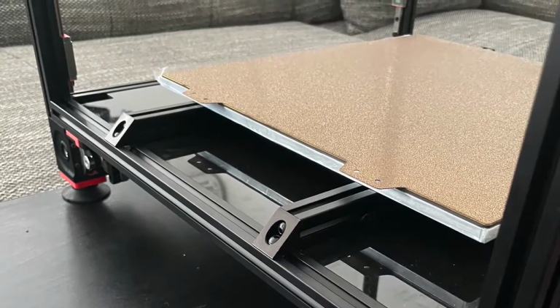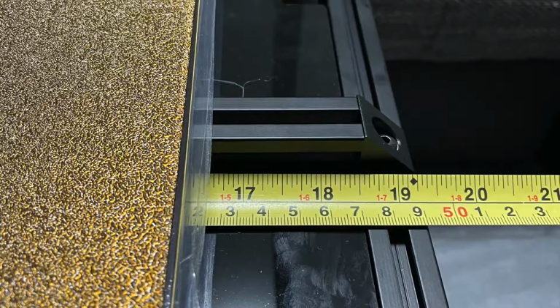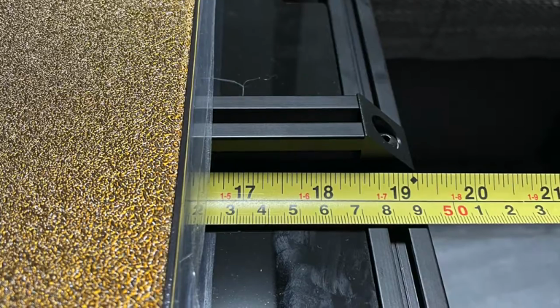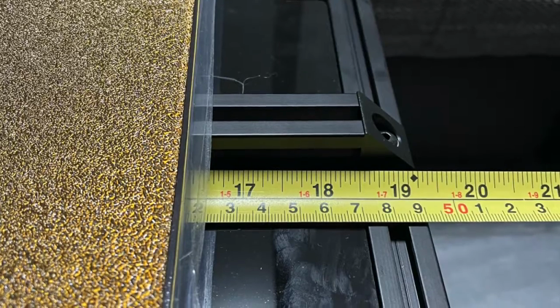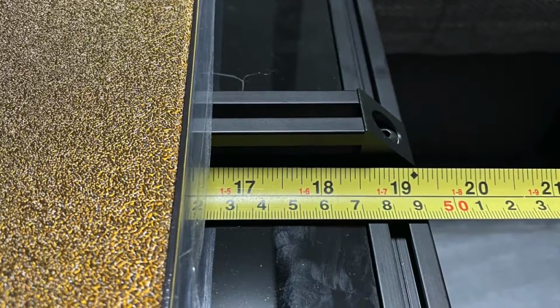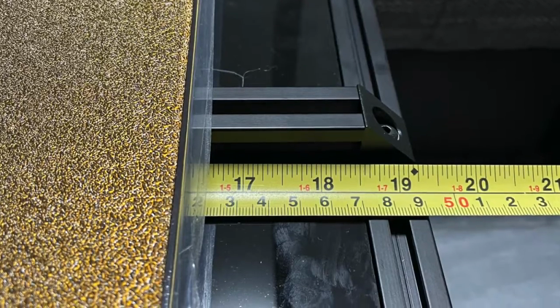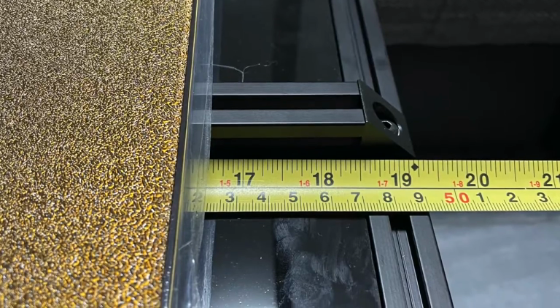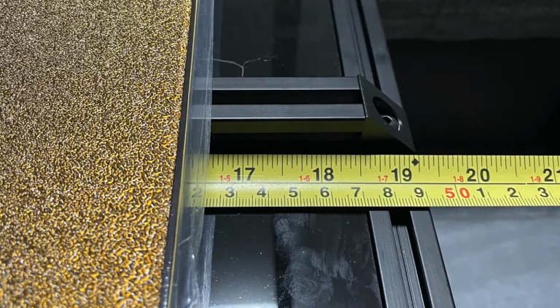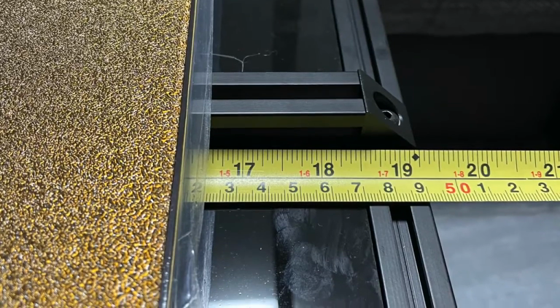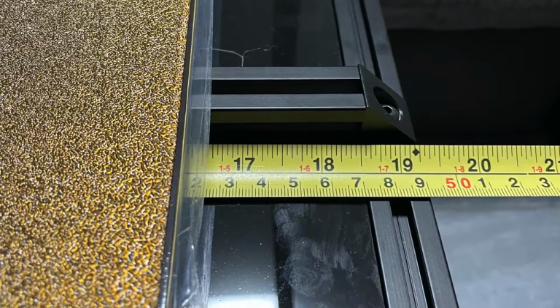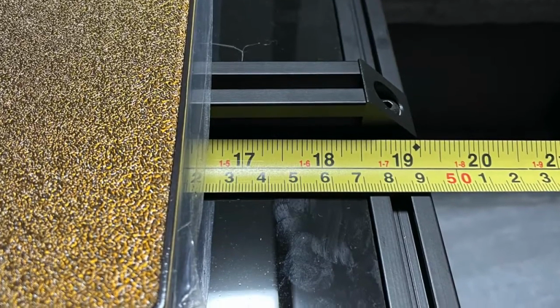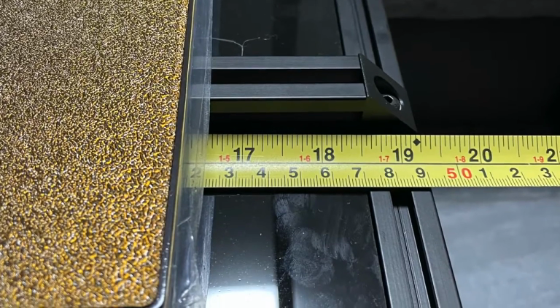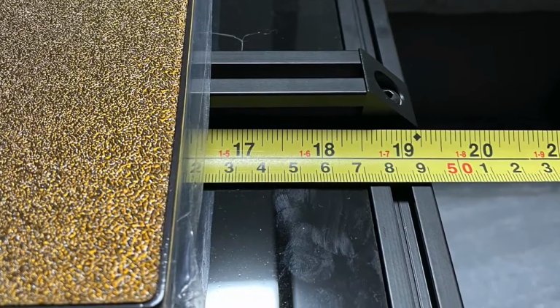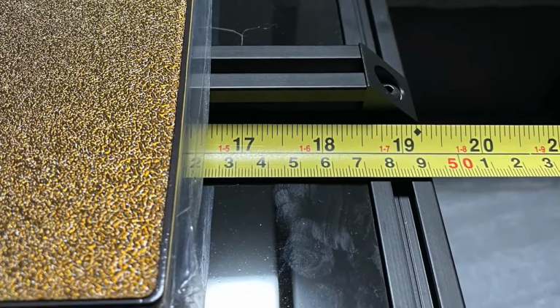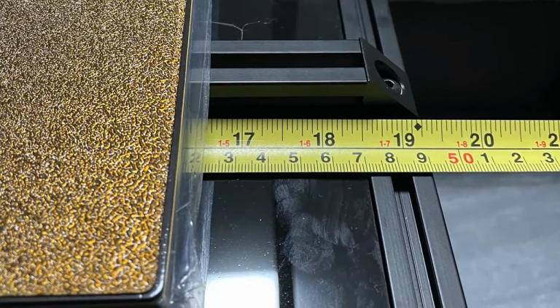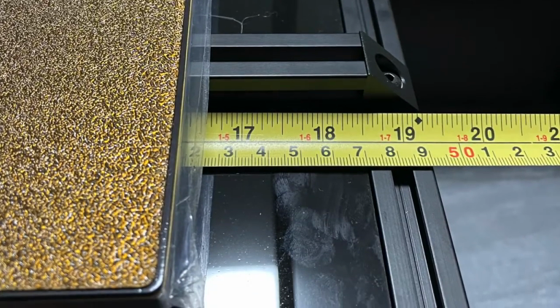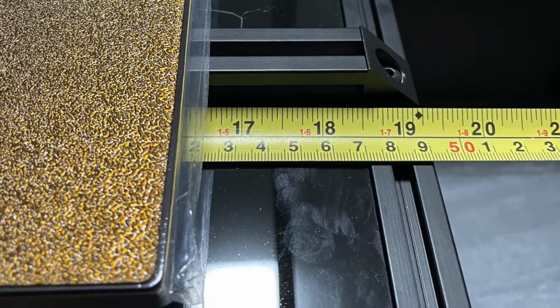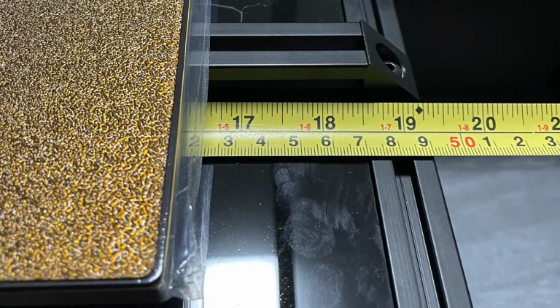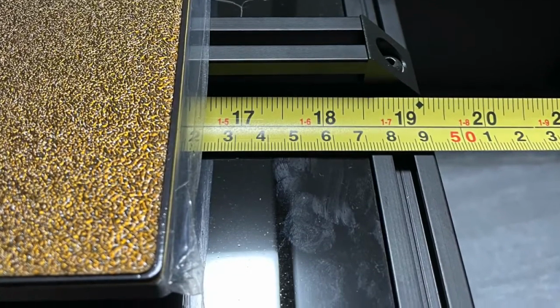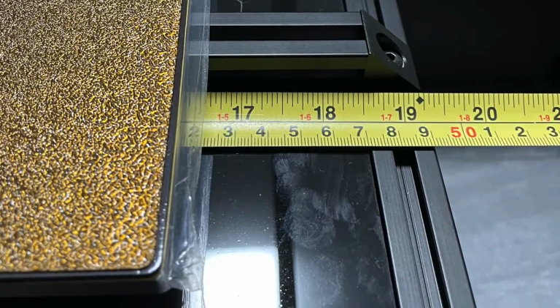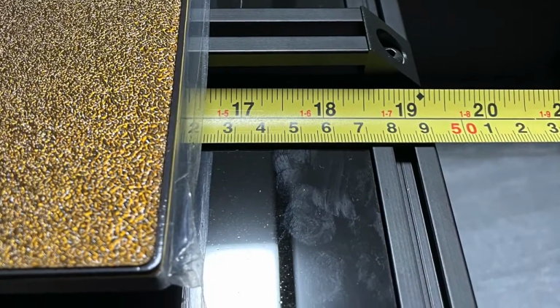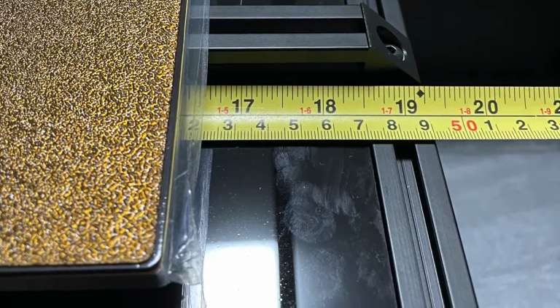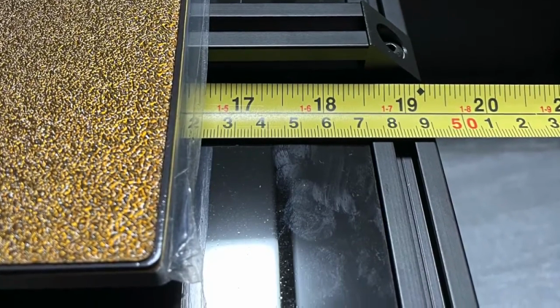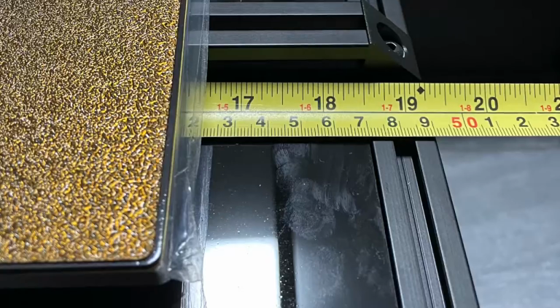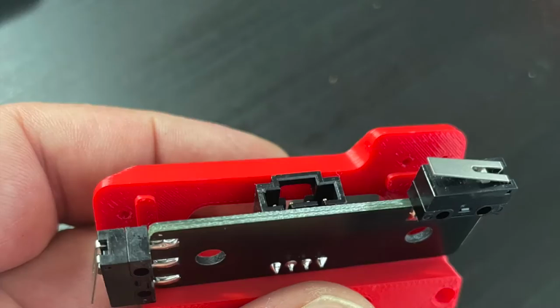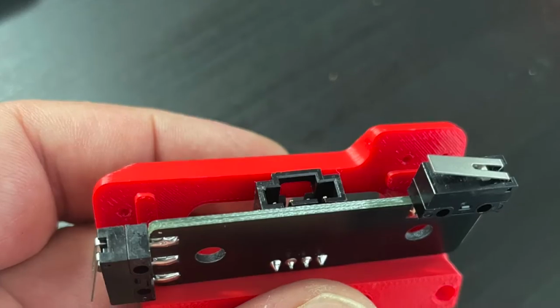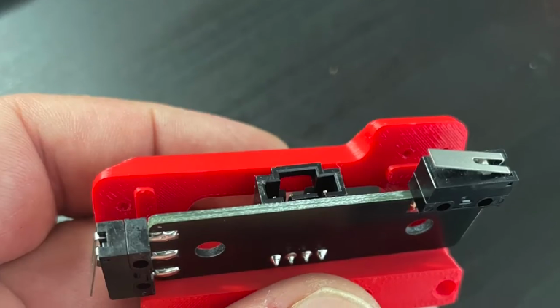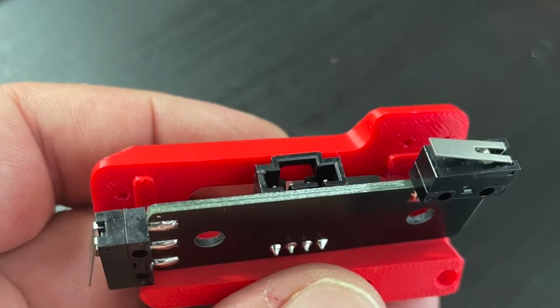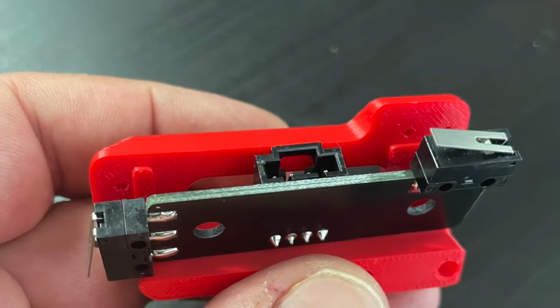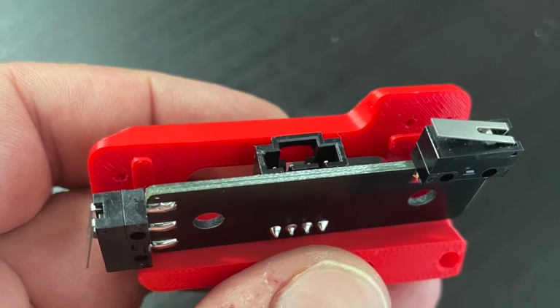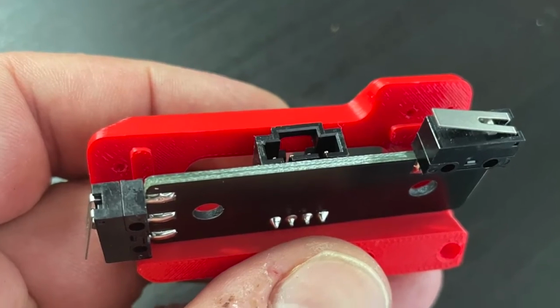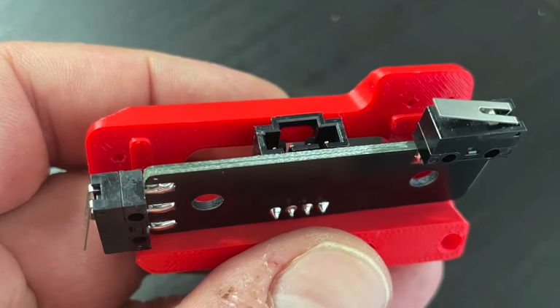I was measuring how far apart the bed was for the build area, and here I ran into an issue.